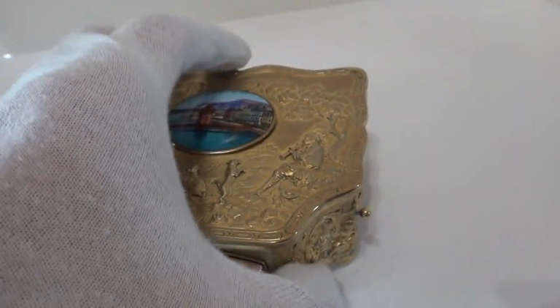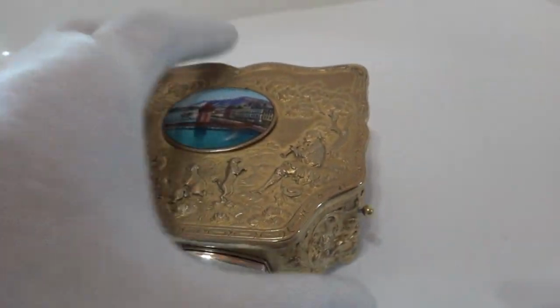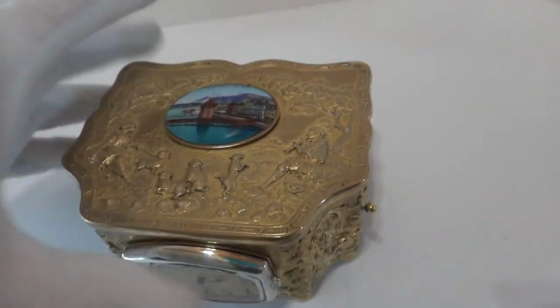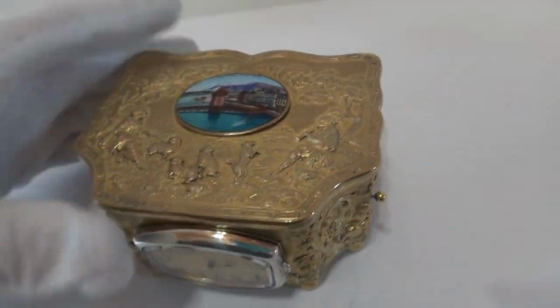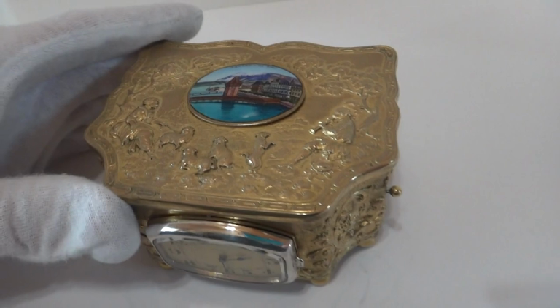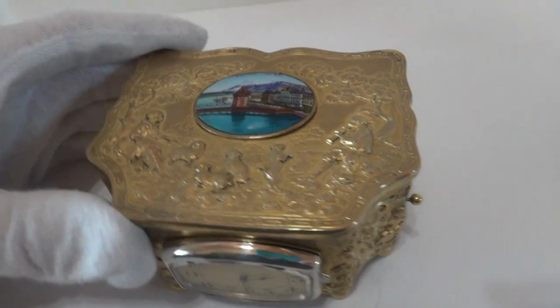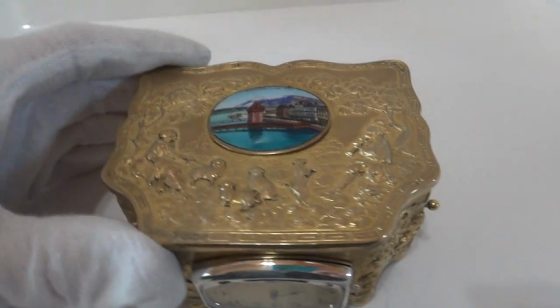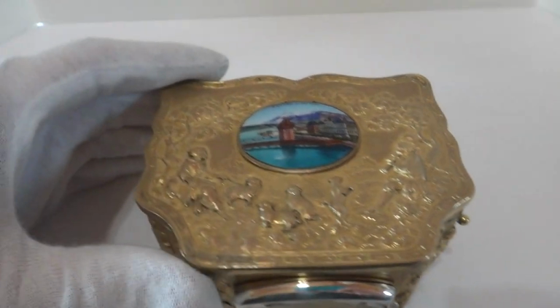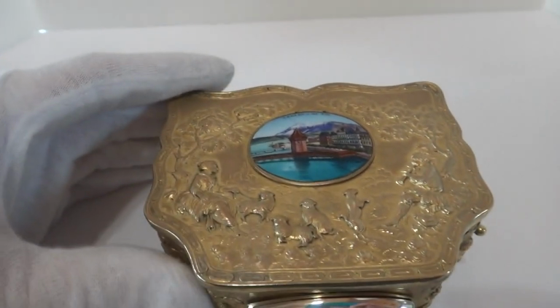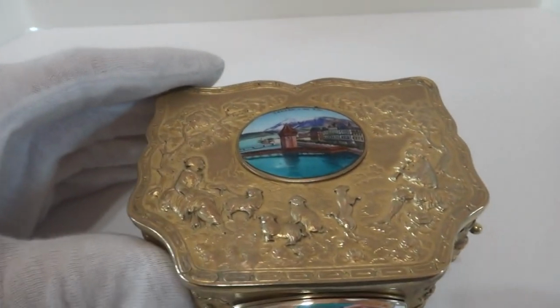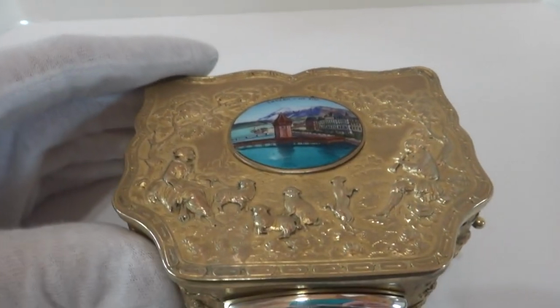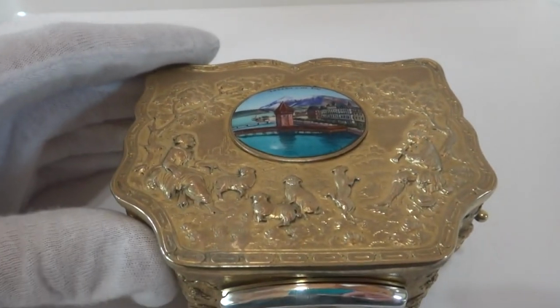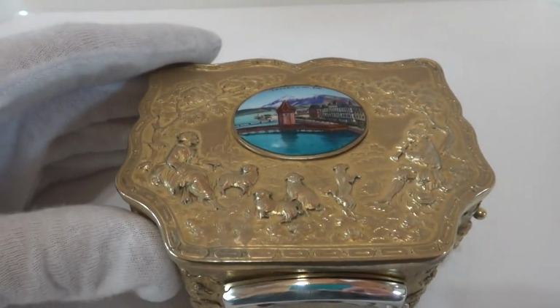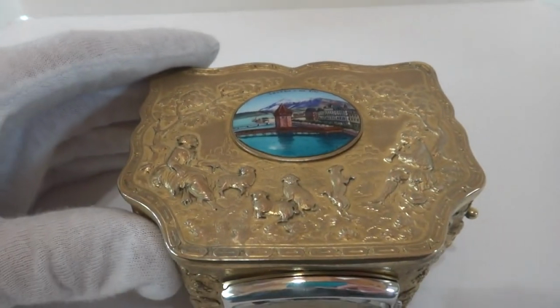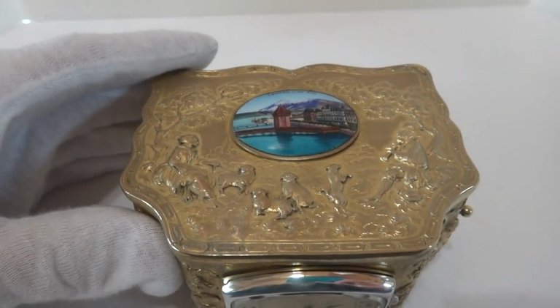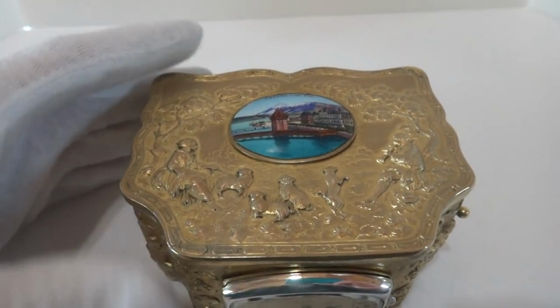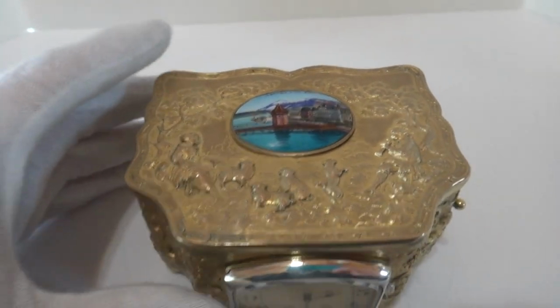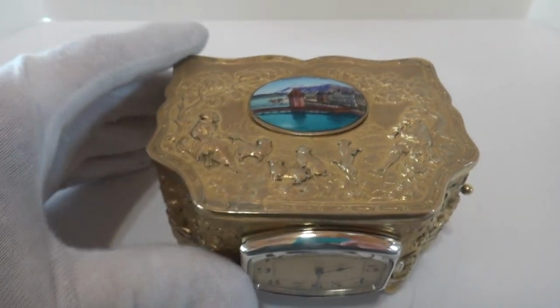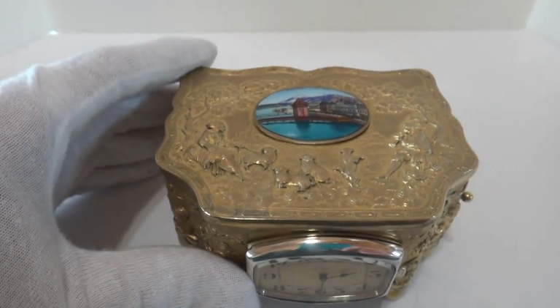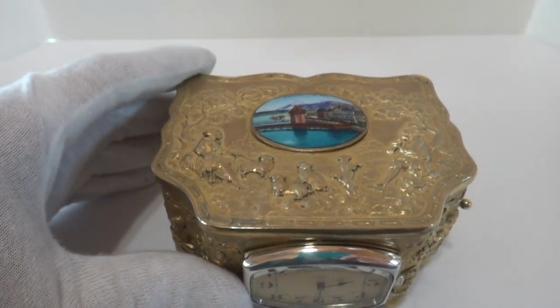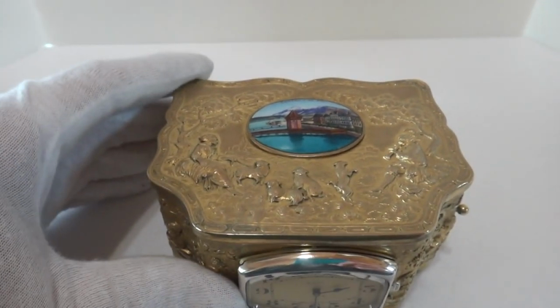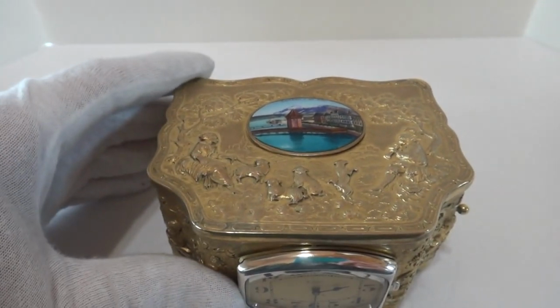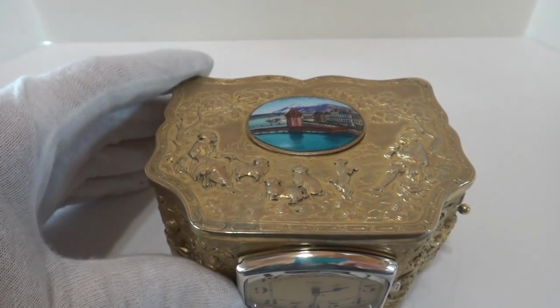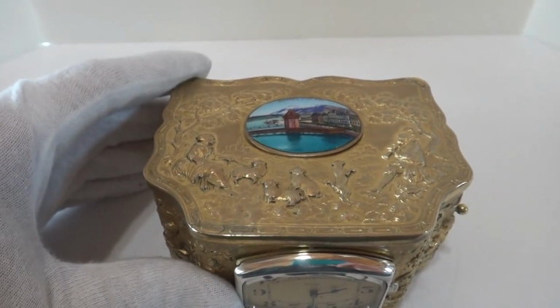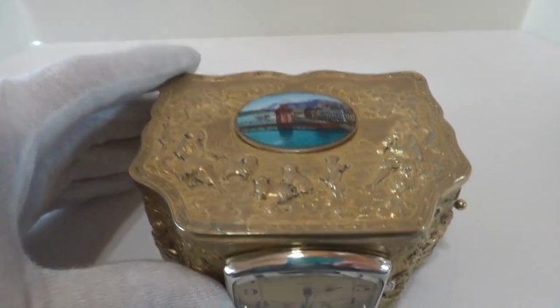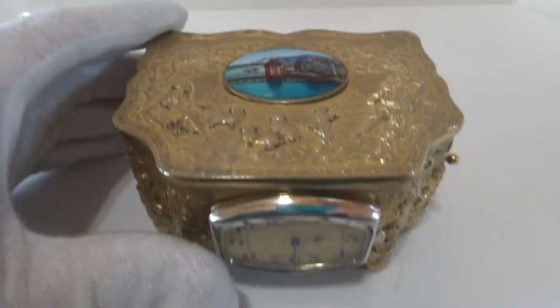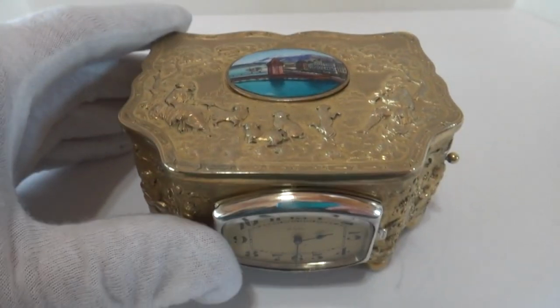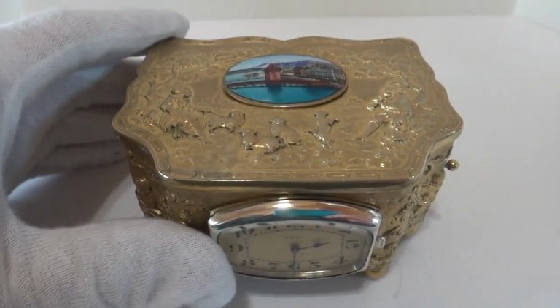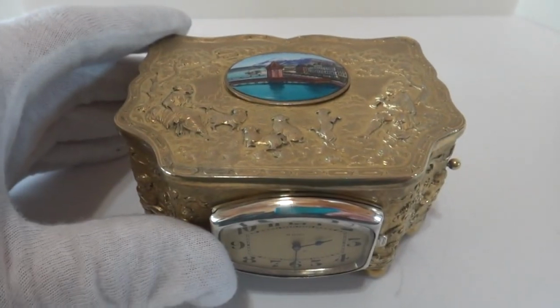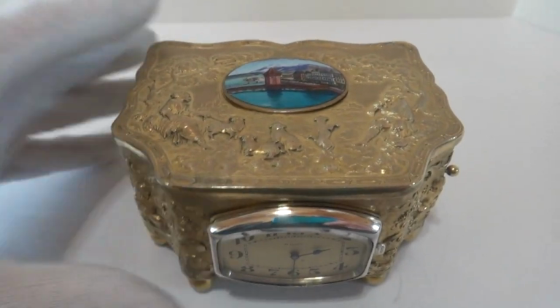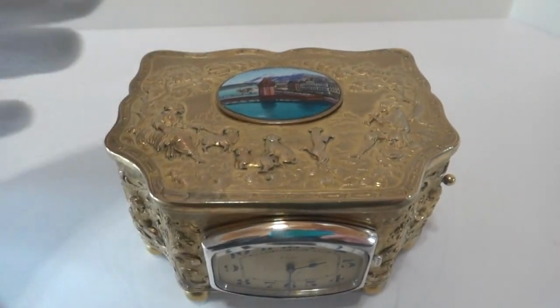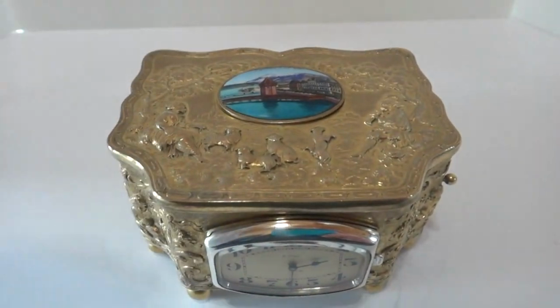I fully serviced the mechanism and the clock. The clock keeps perfect time.